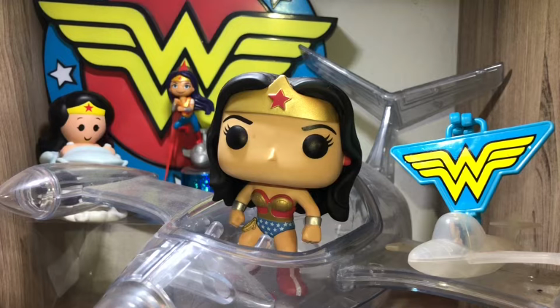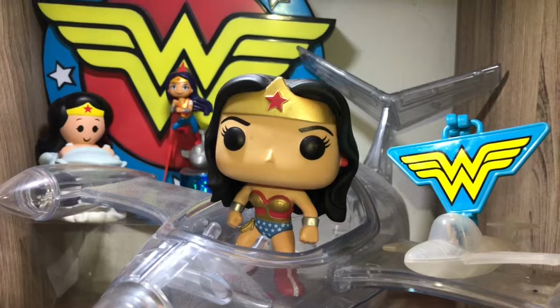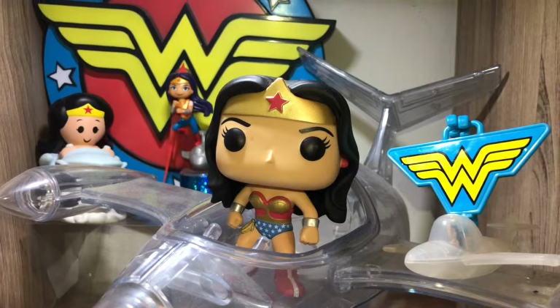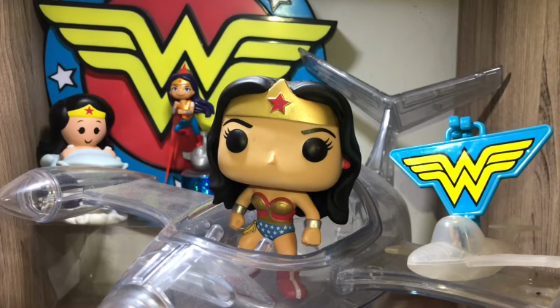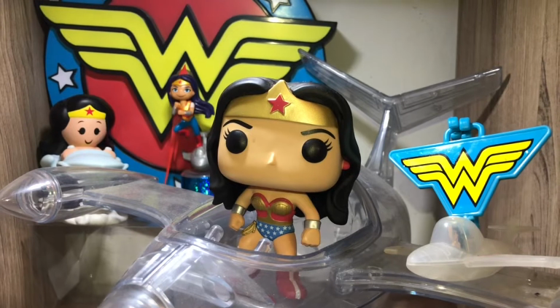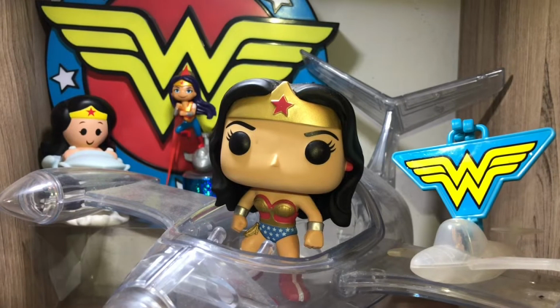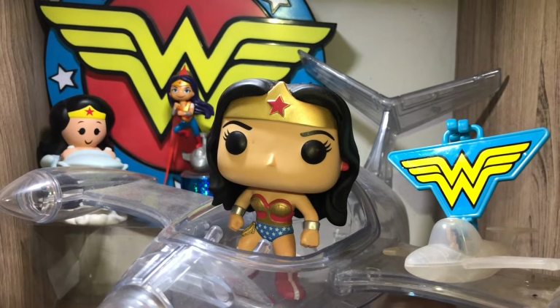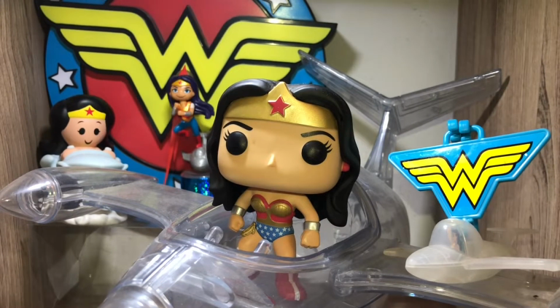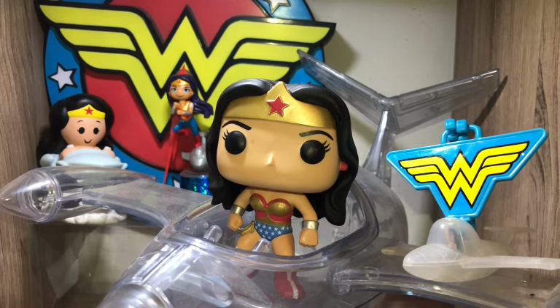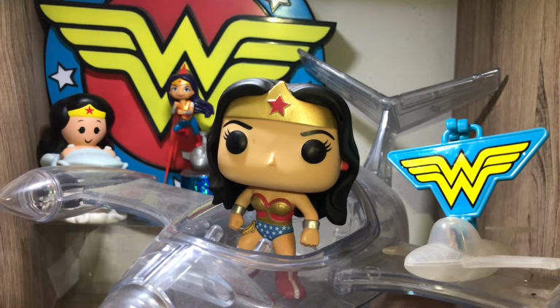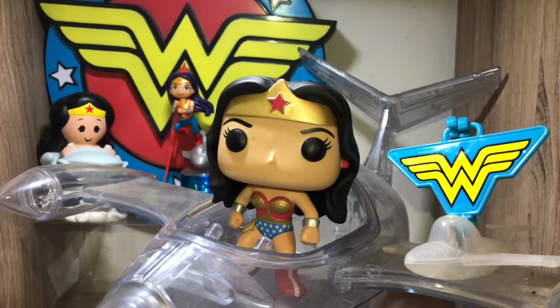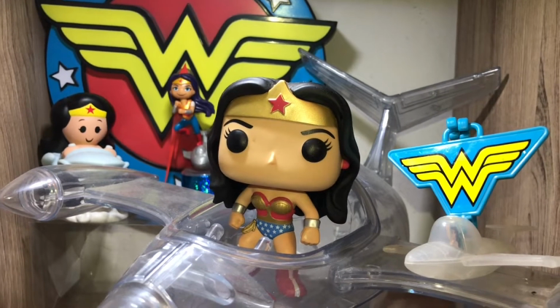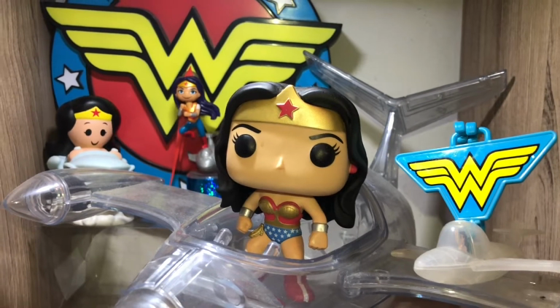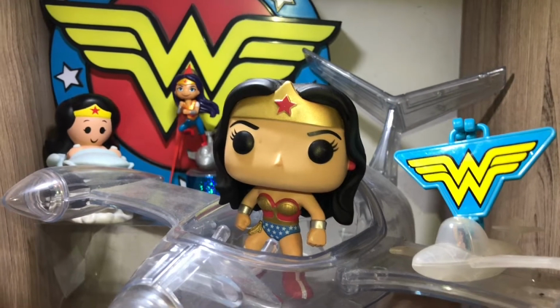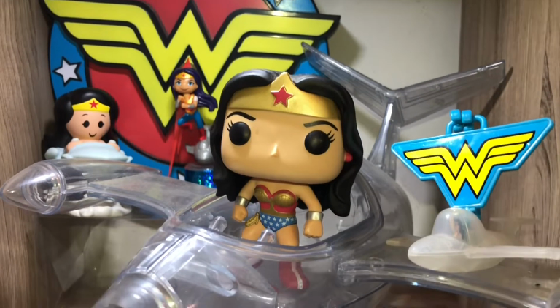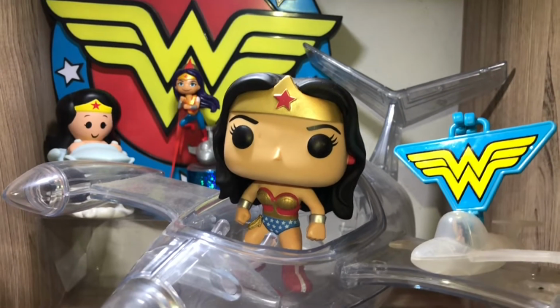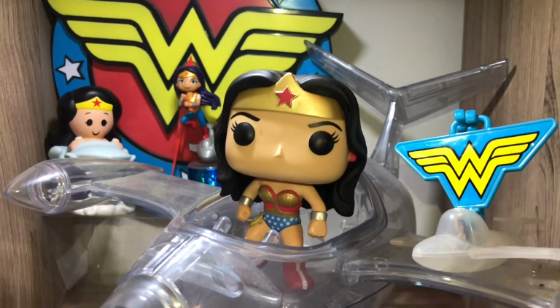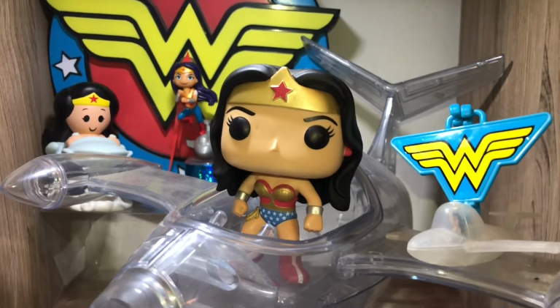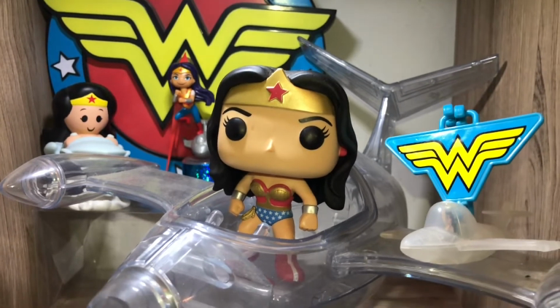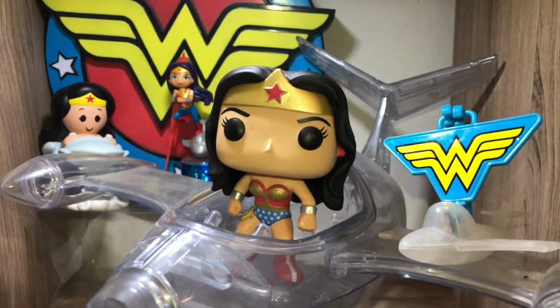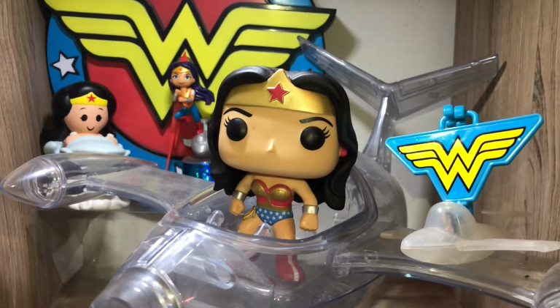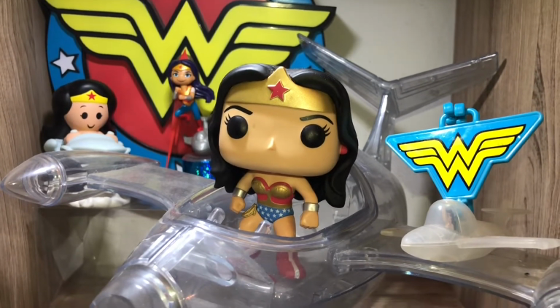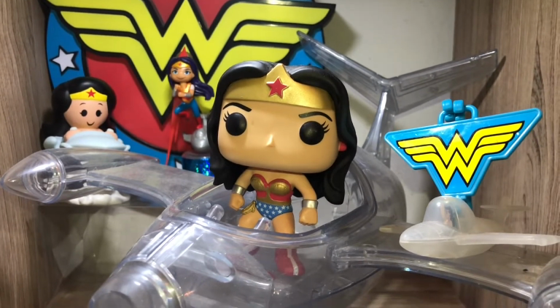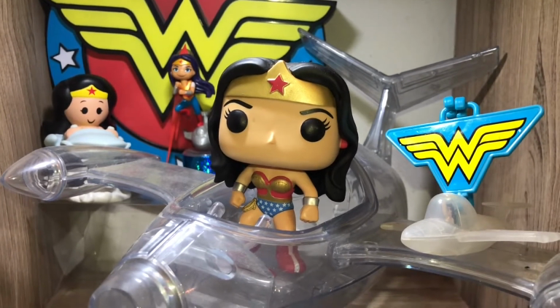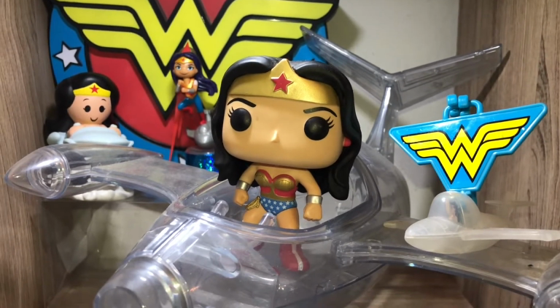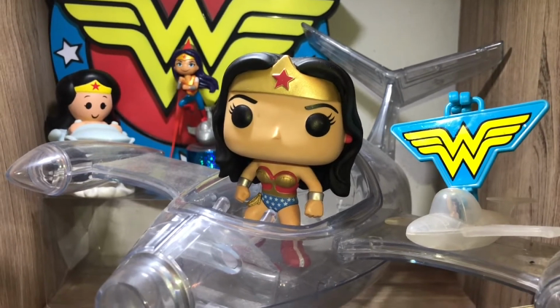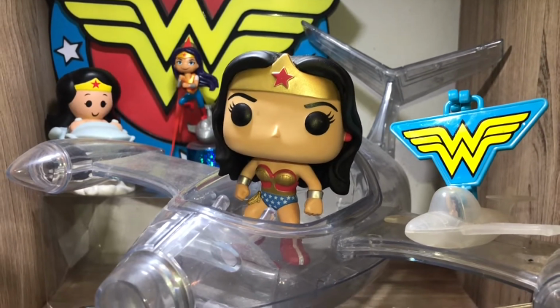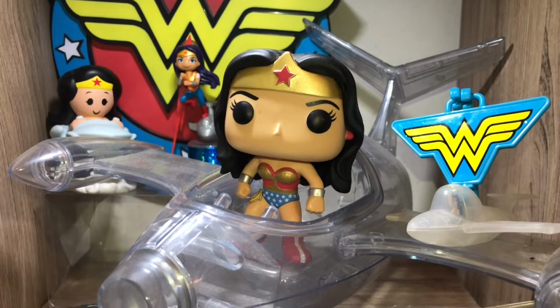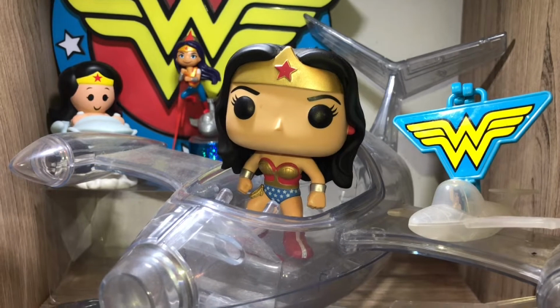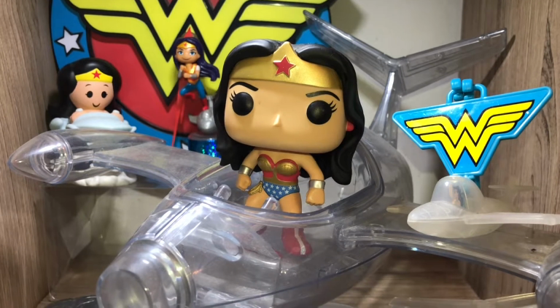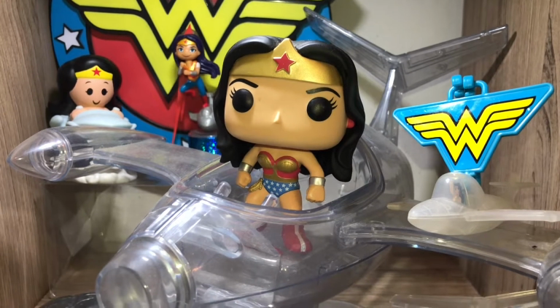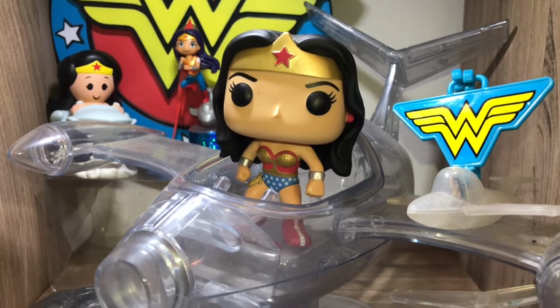Hi everyone, this is Mom Loves to Collect and today I just wanted to share all of my Wonder Woman Funko Pops.